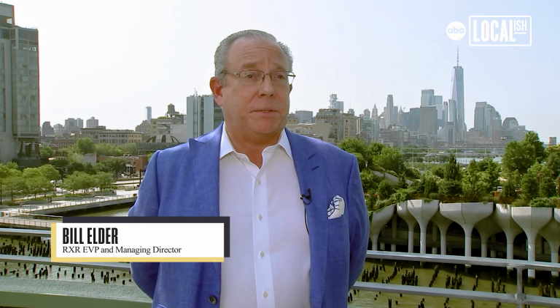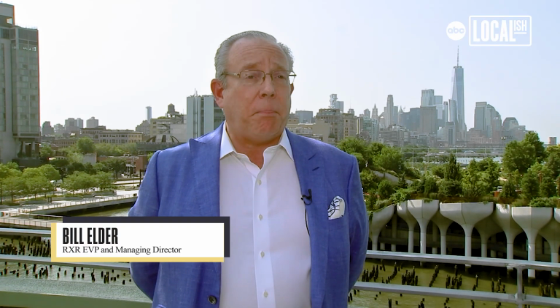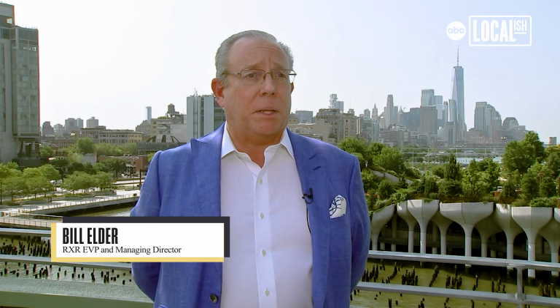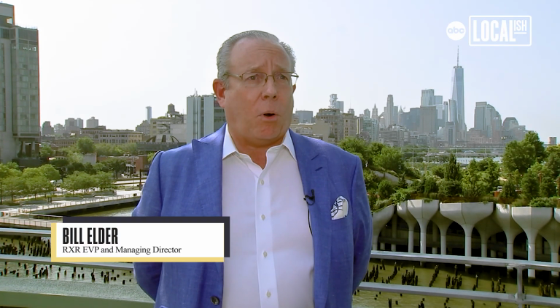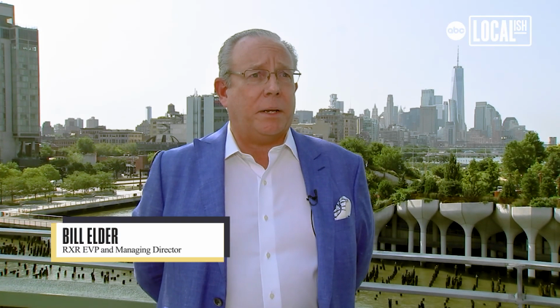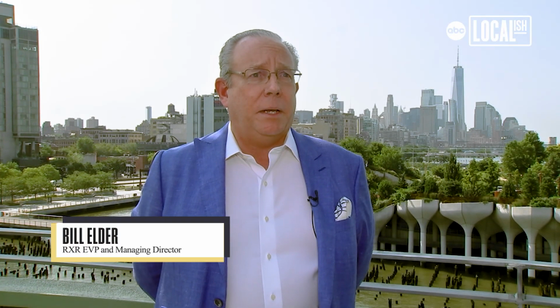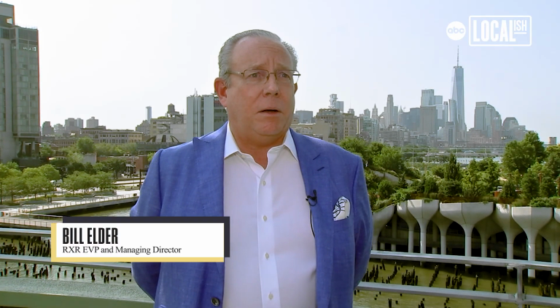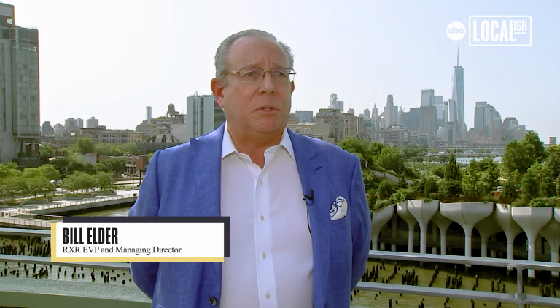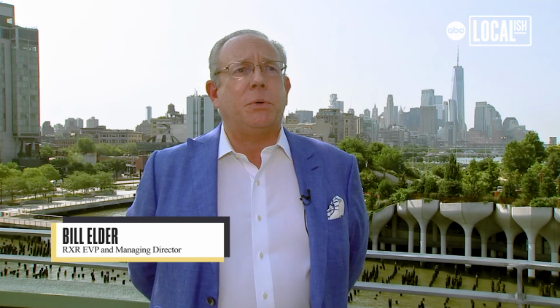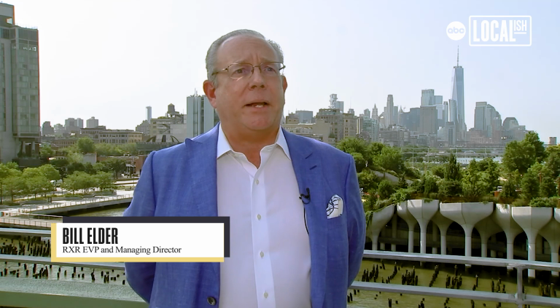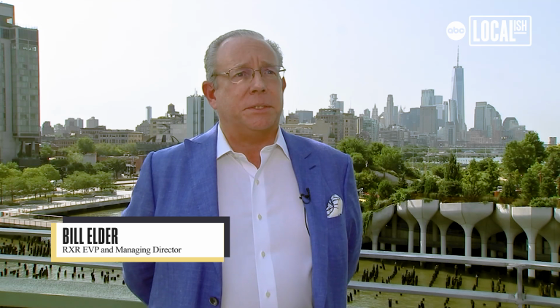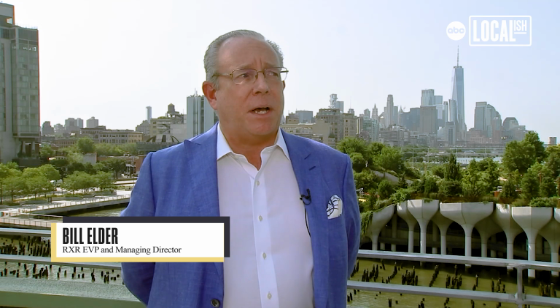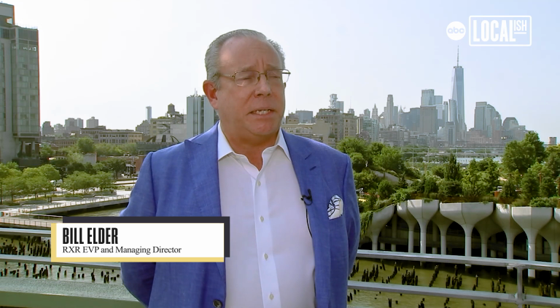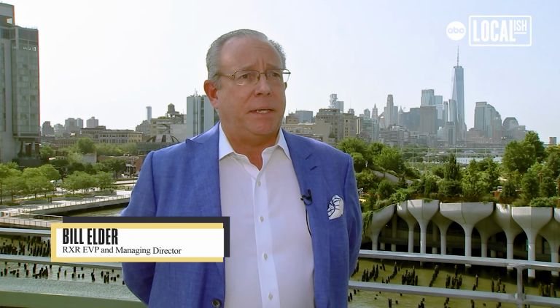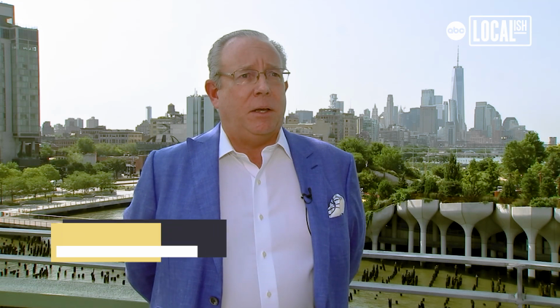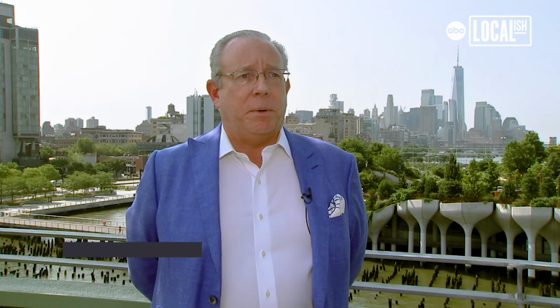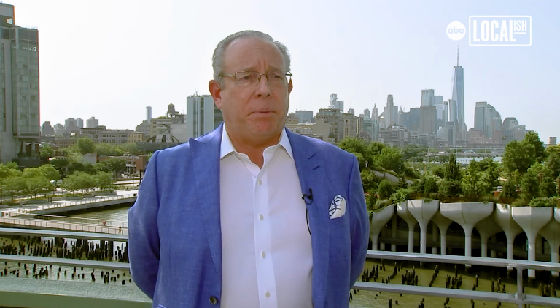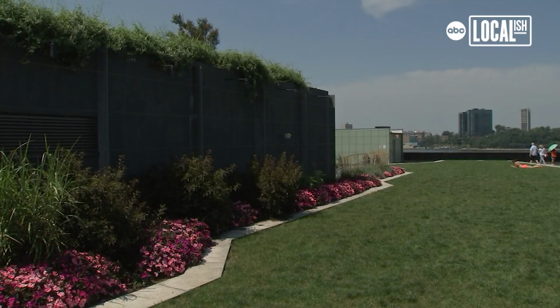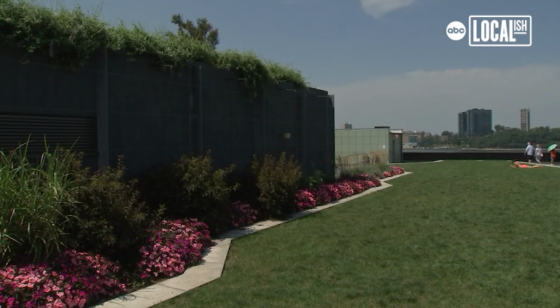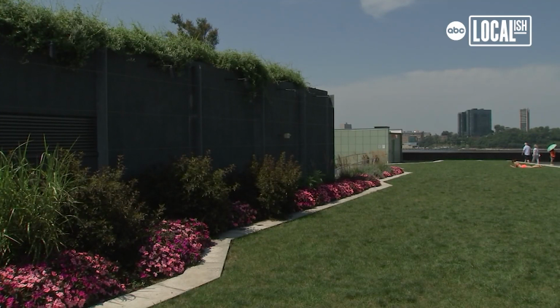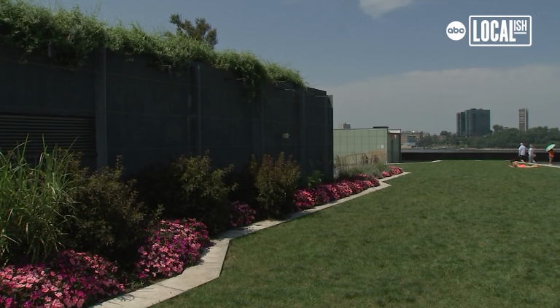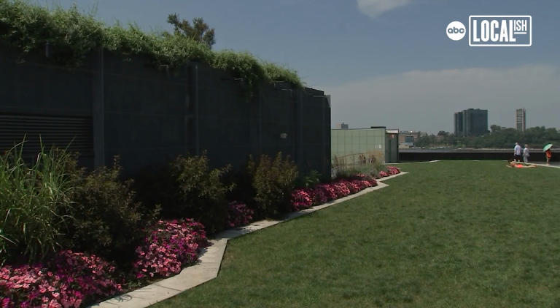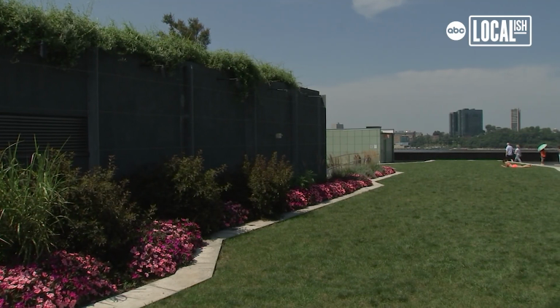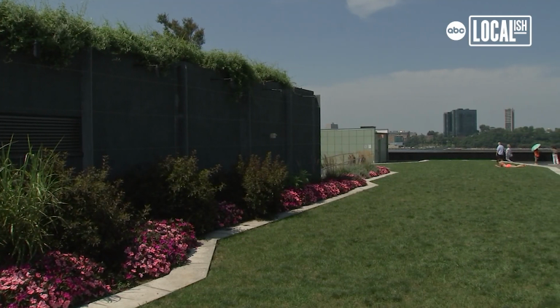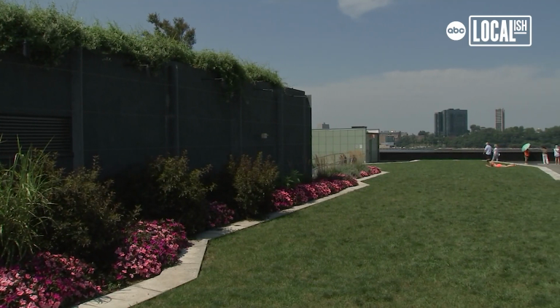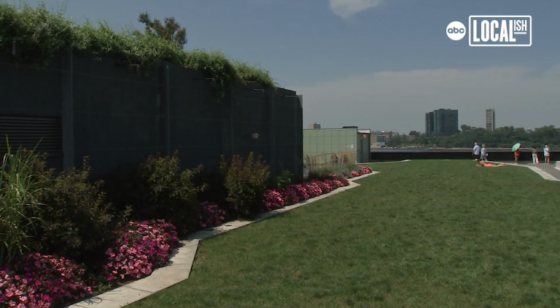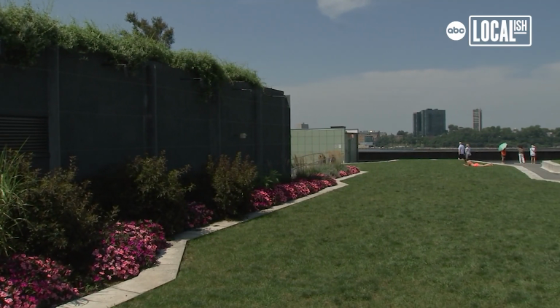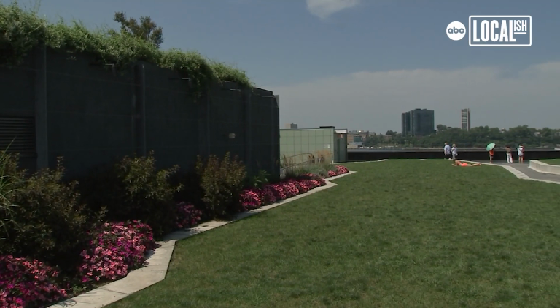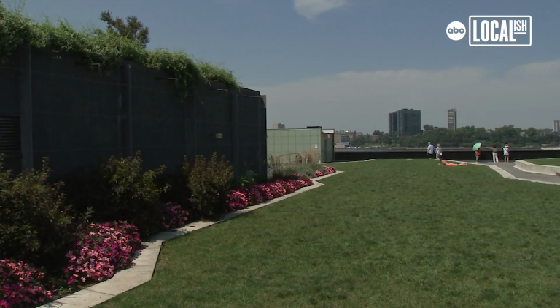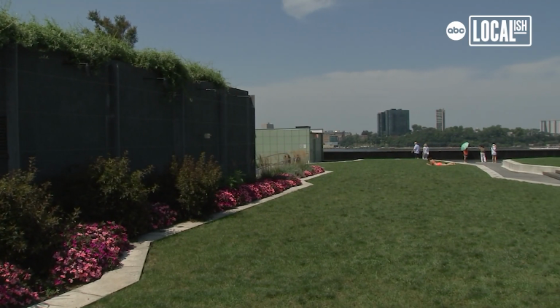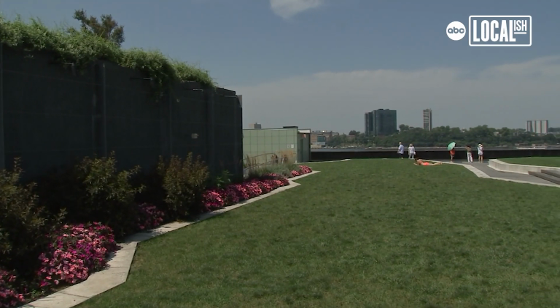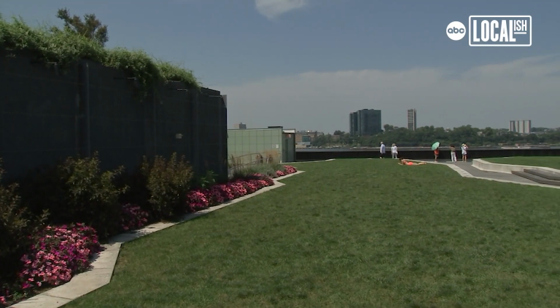This is a public park, almost two acres in size, open to the public from 7 in the morning till around midnight every day.